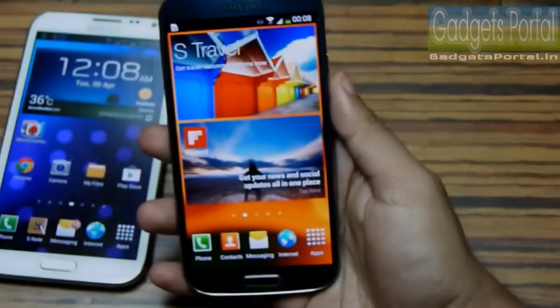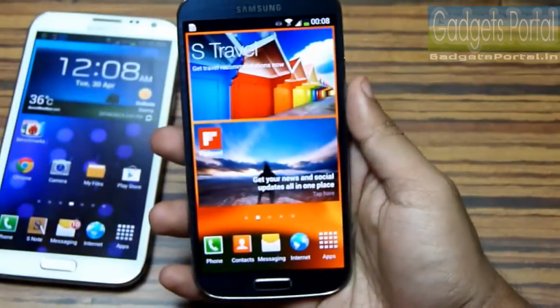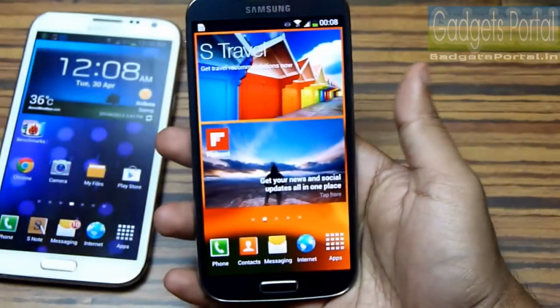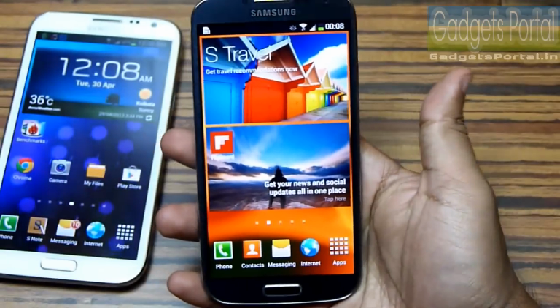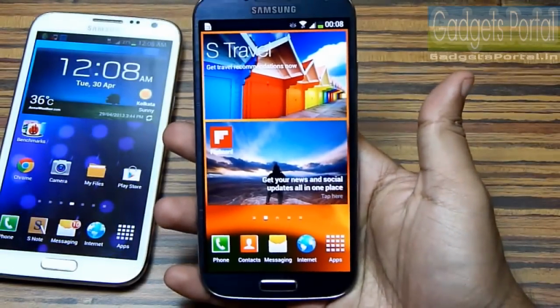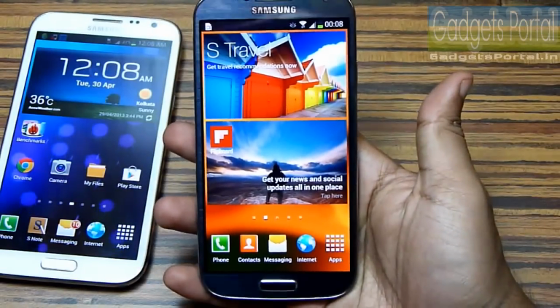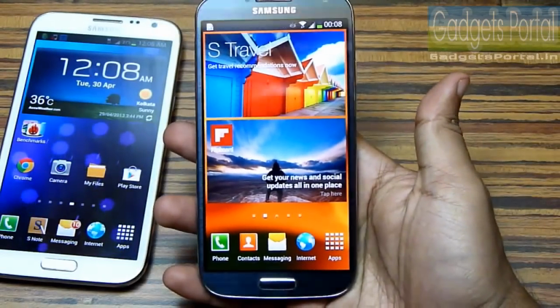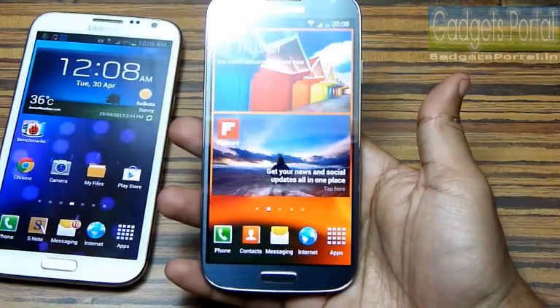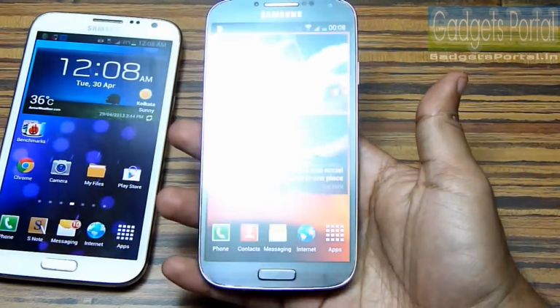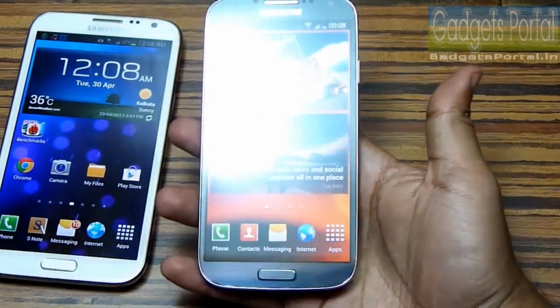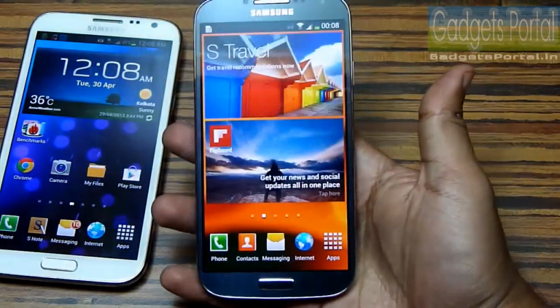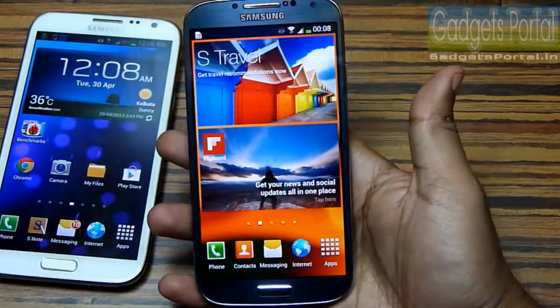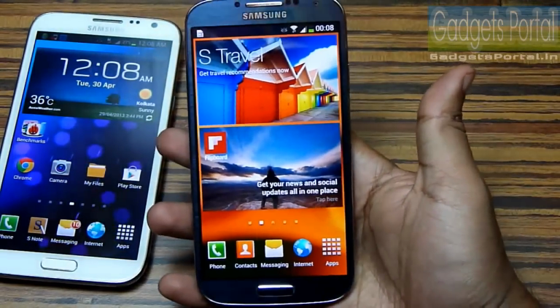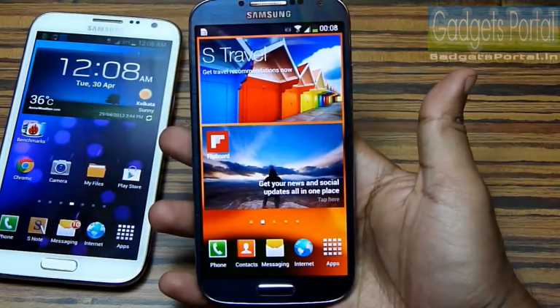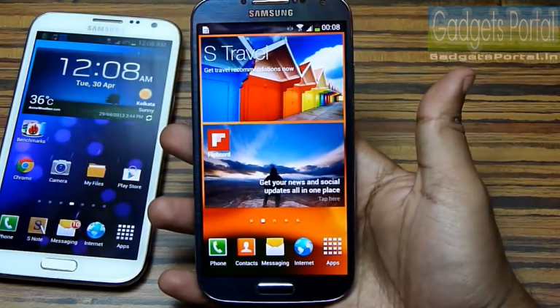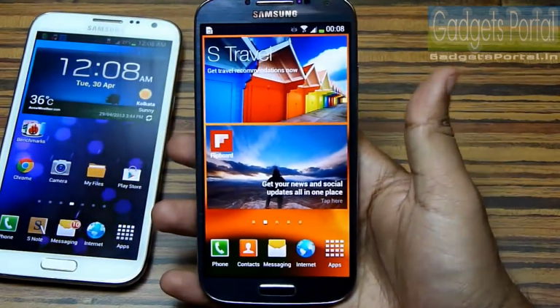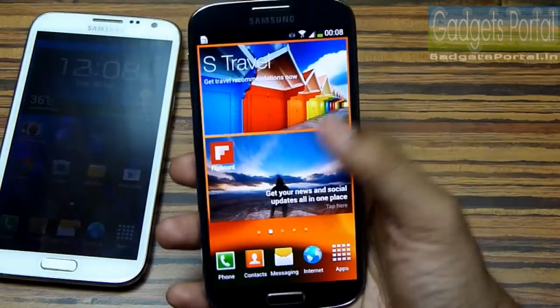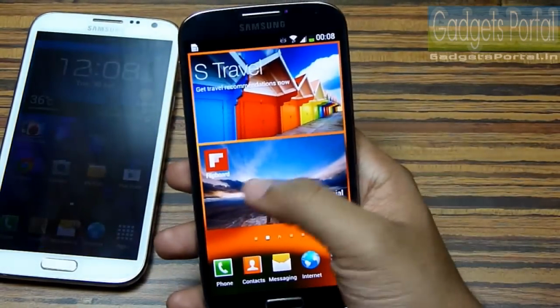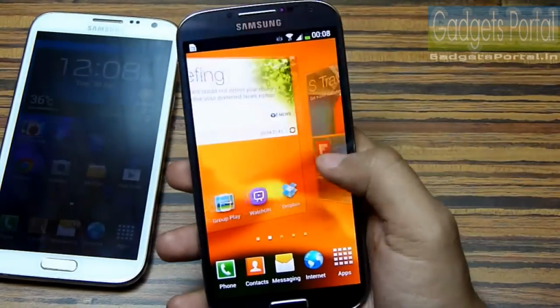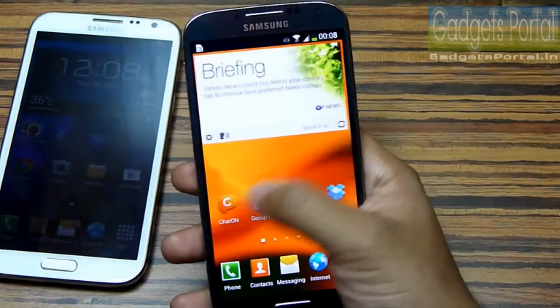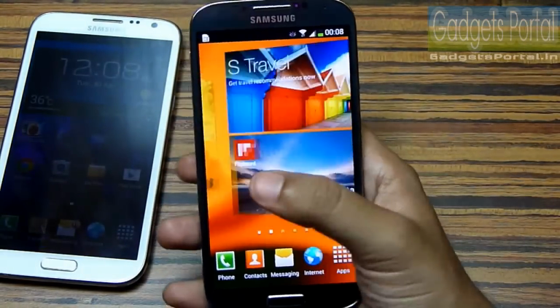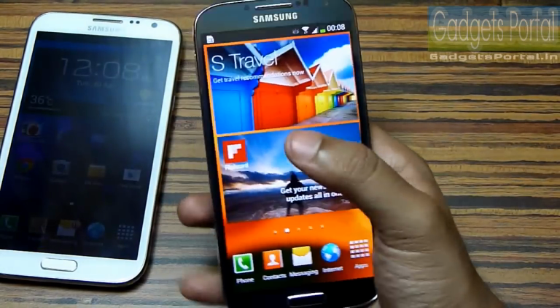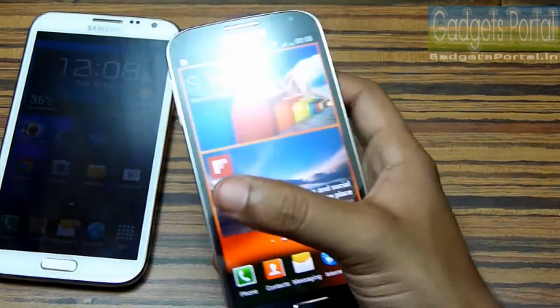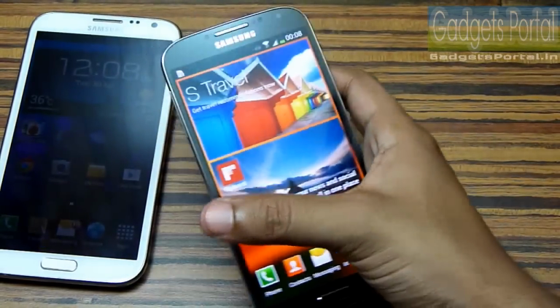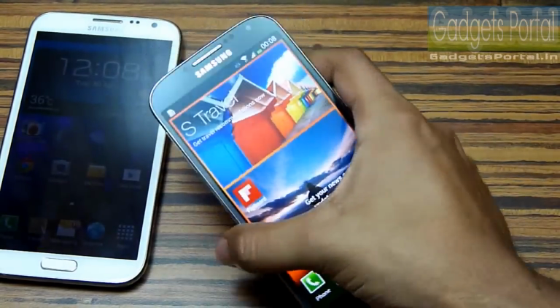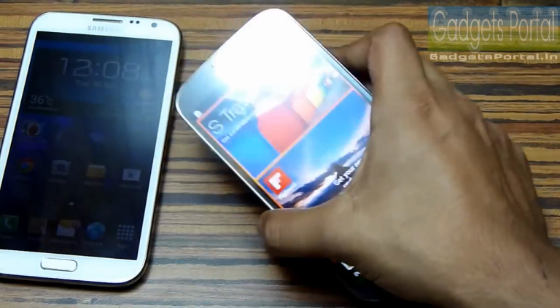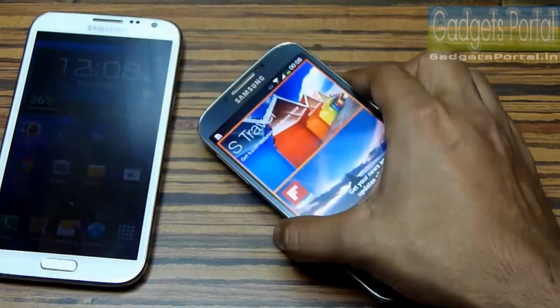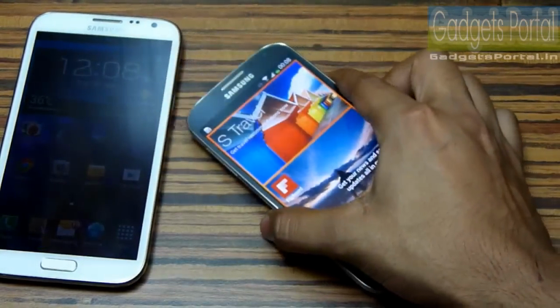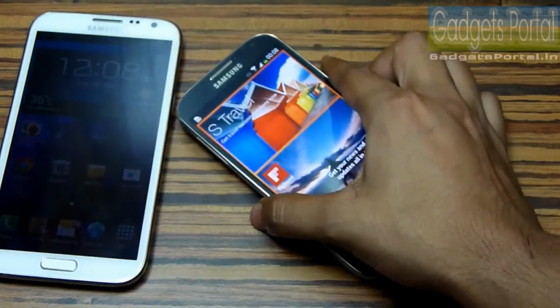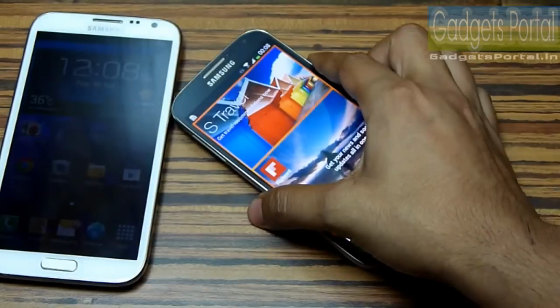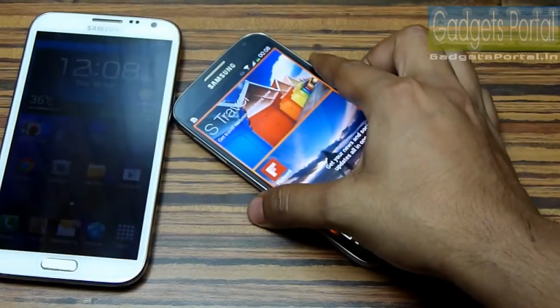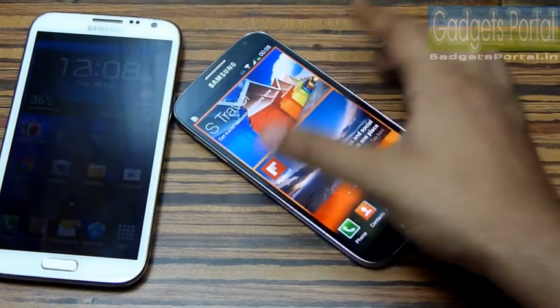That's all in this review and surely this Galaxy S4 is the most powerful device in the market. Thanks for watching — subscribe and keep in touch.